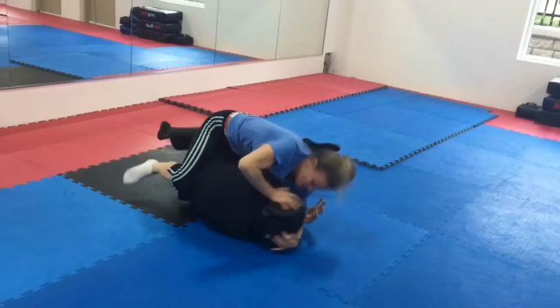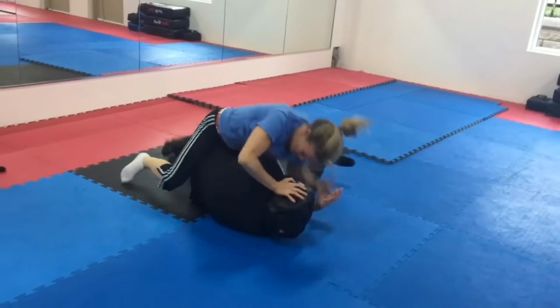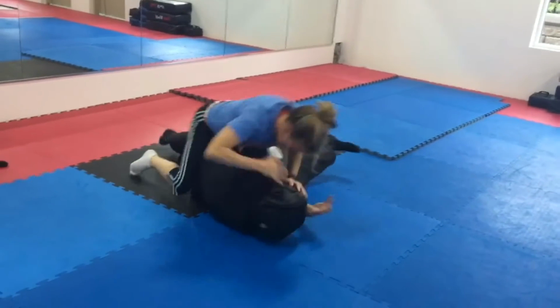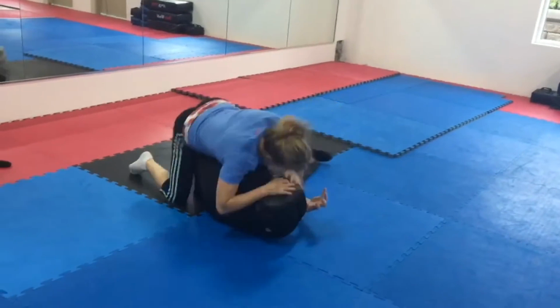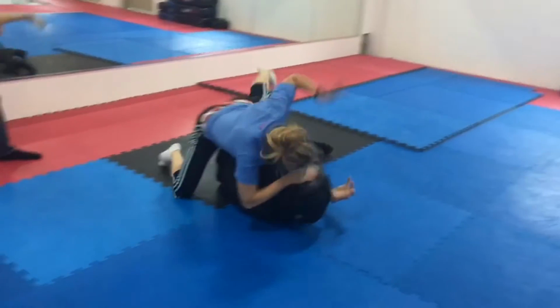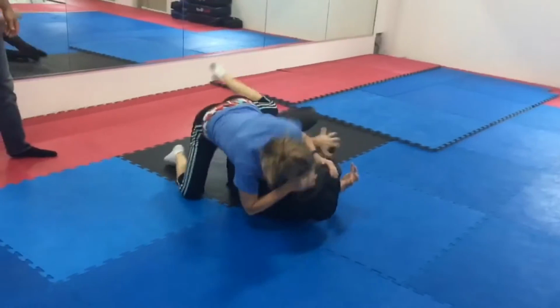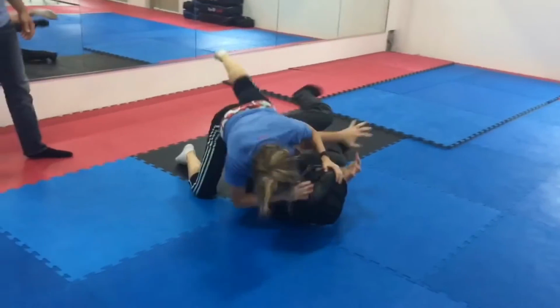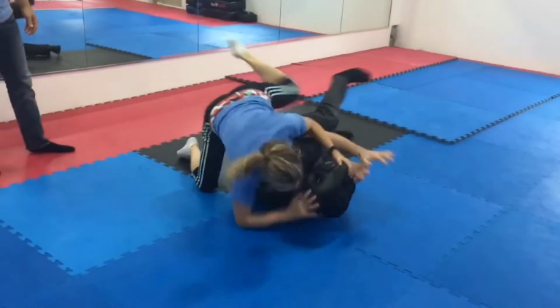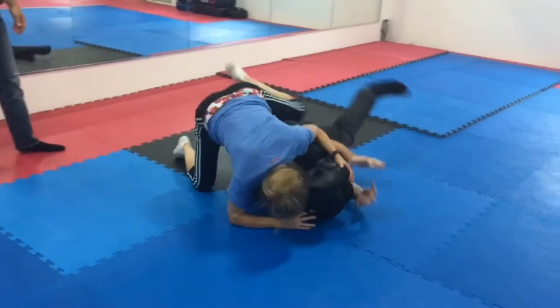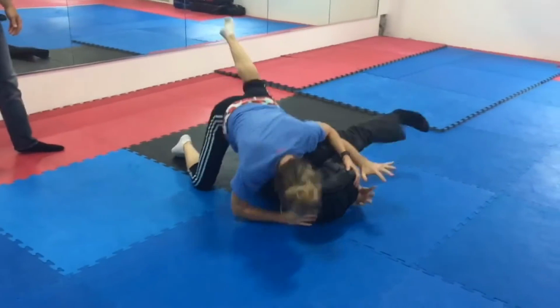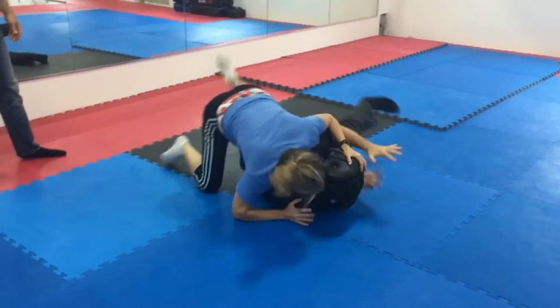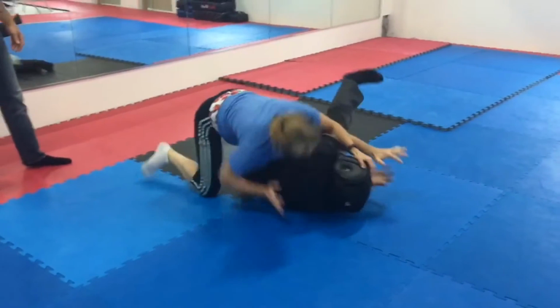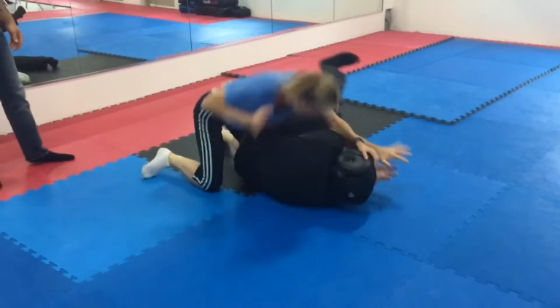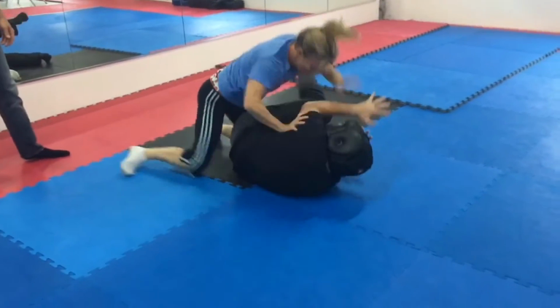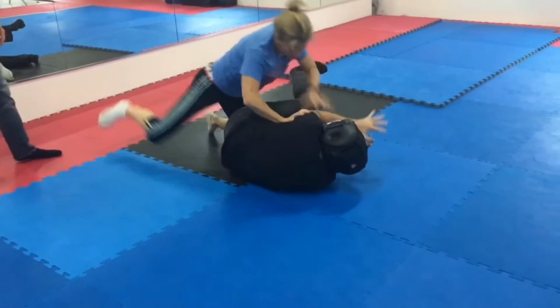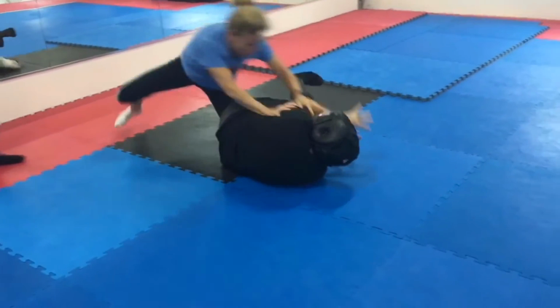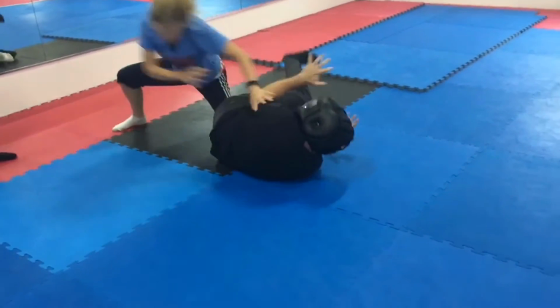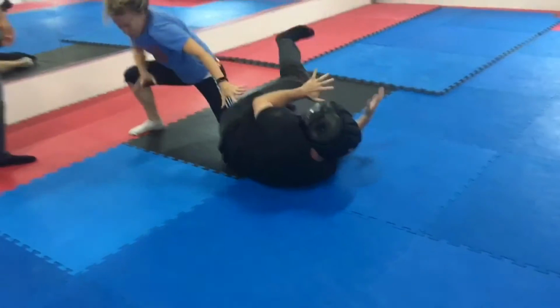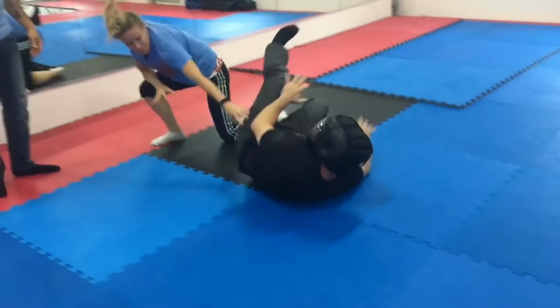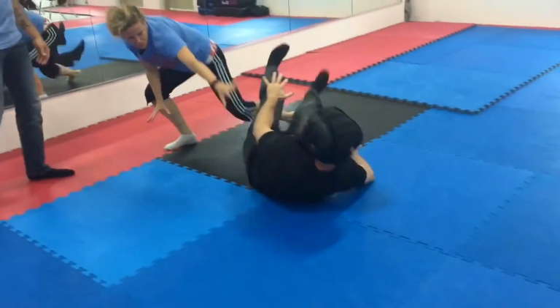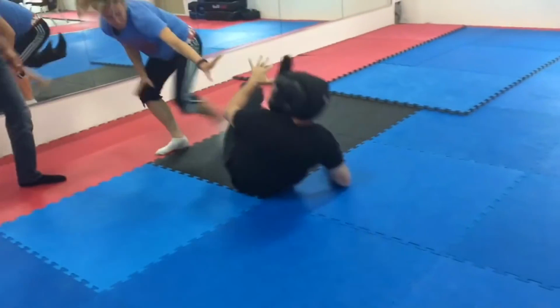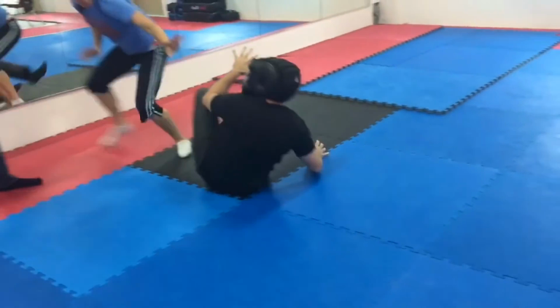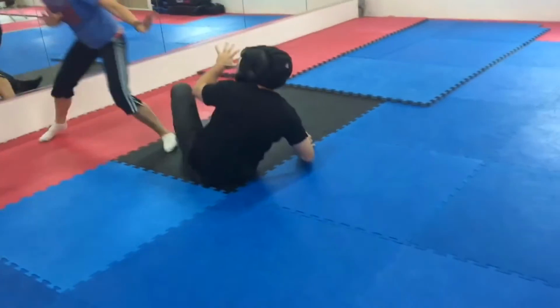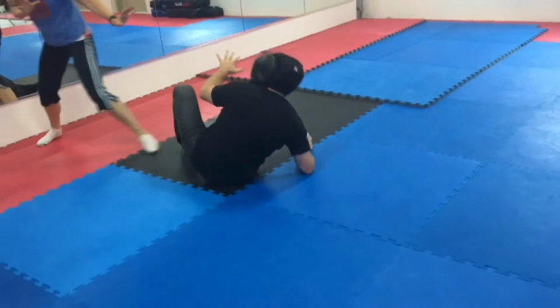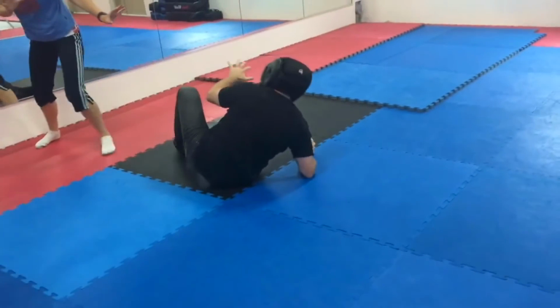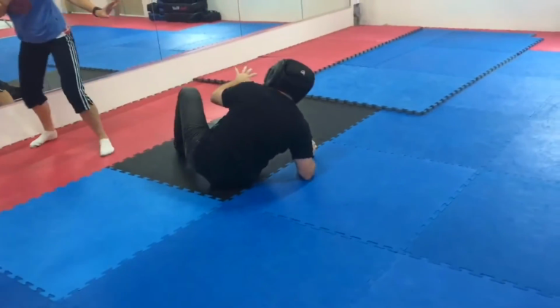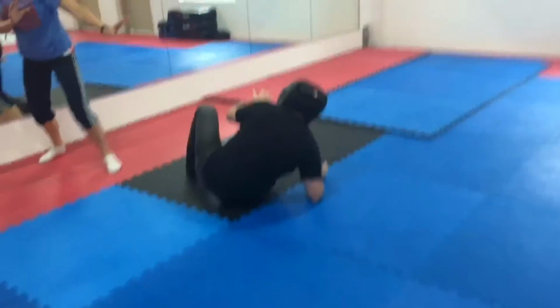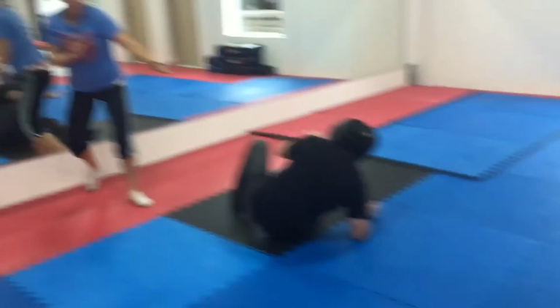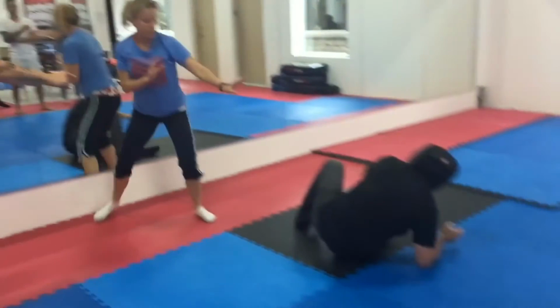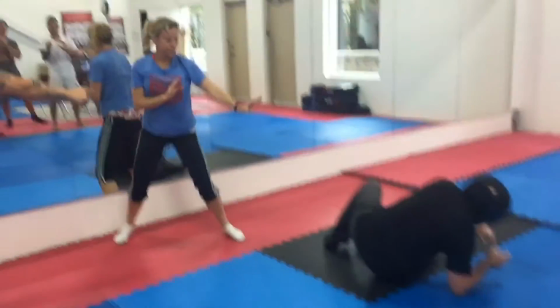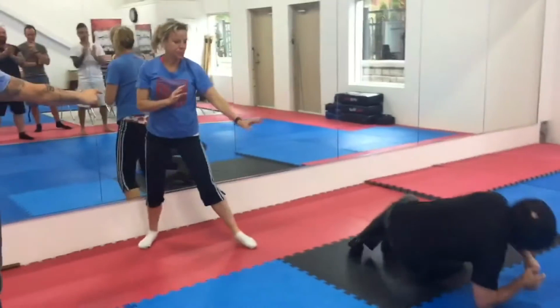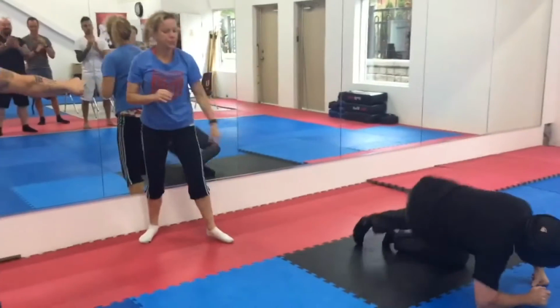Throw a knee somewhere if you can, there you go, there you go! Hammer it, keep your eyes on him! There you go! Woo!